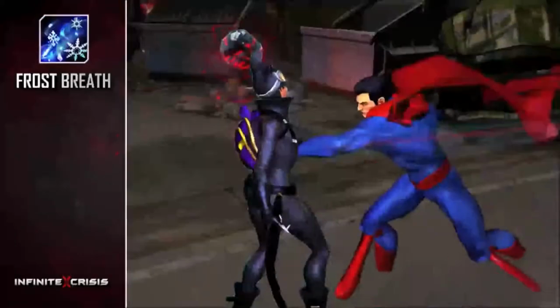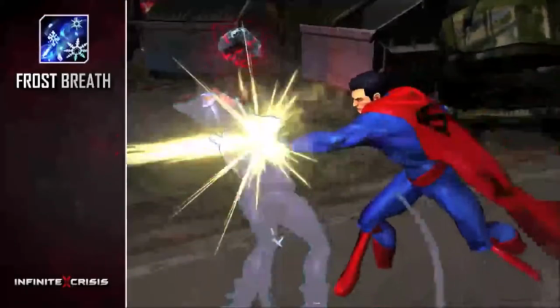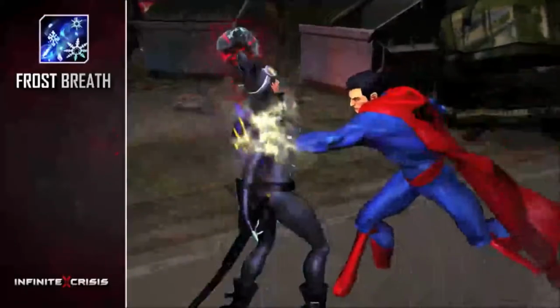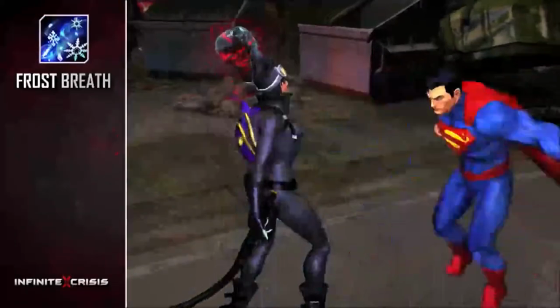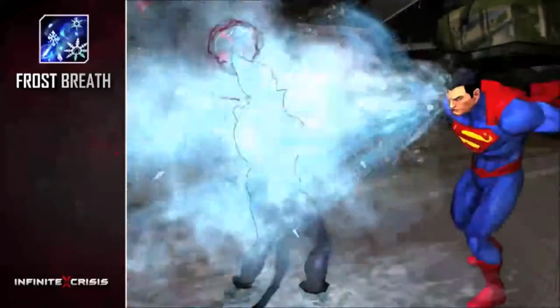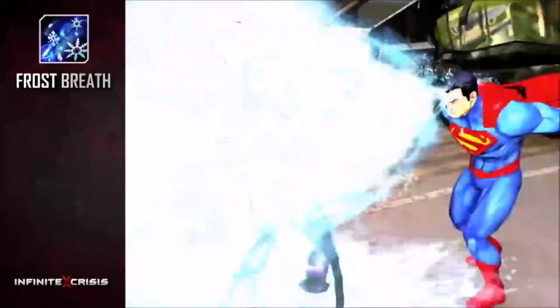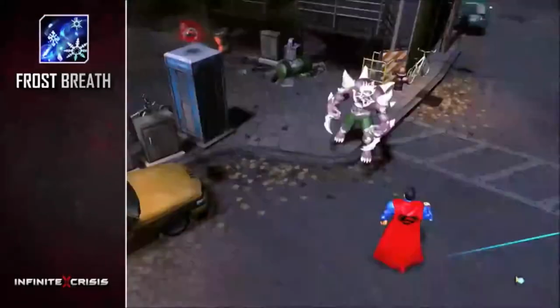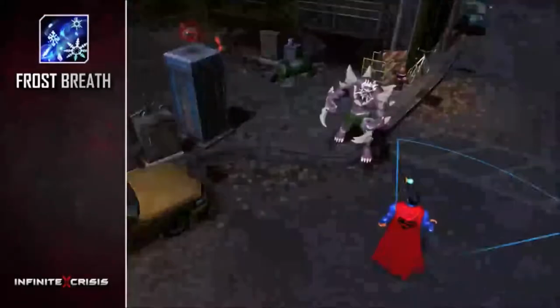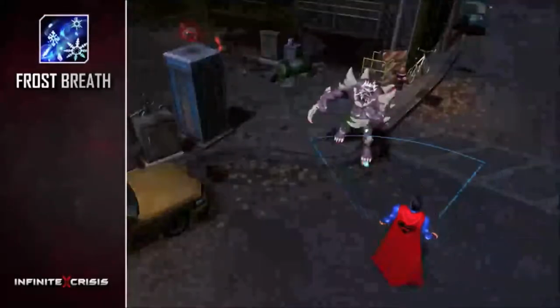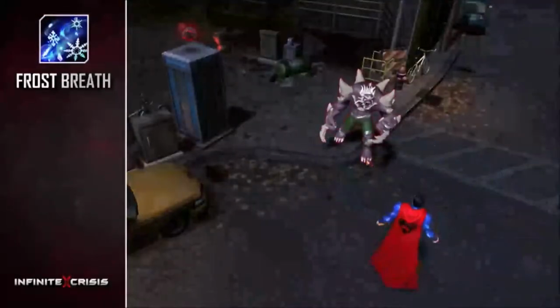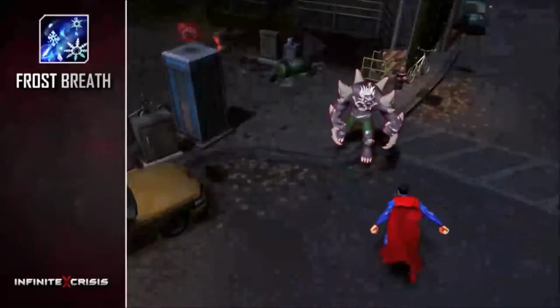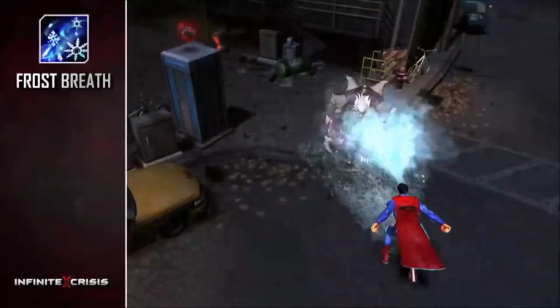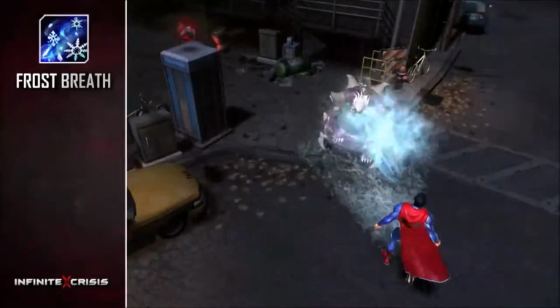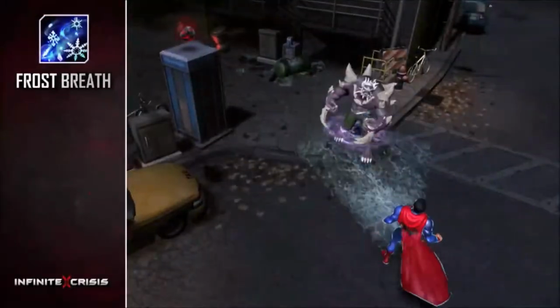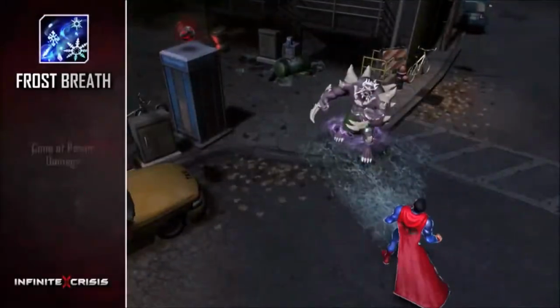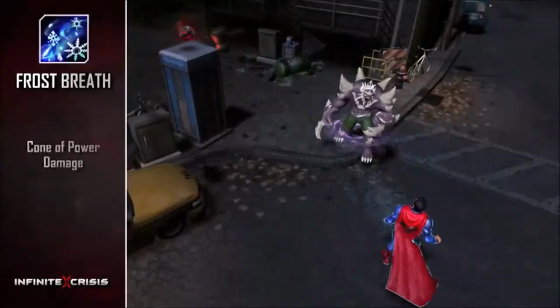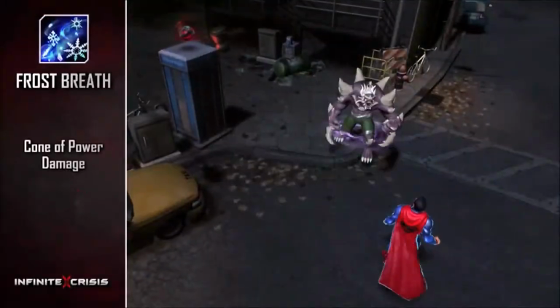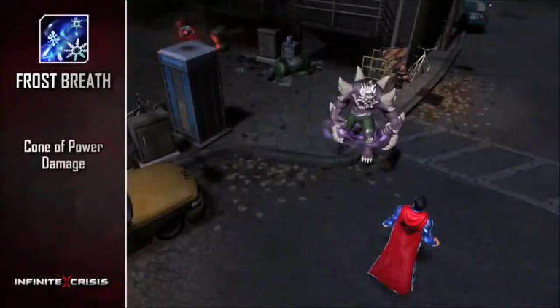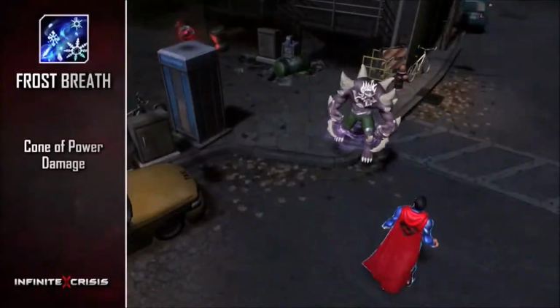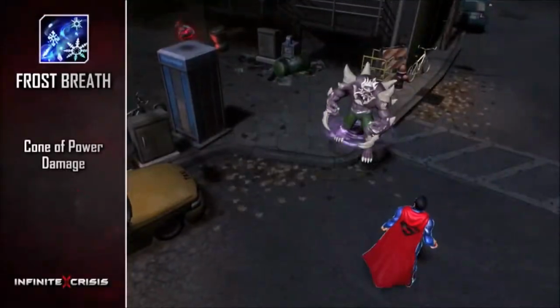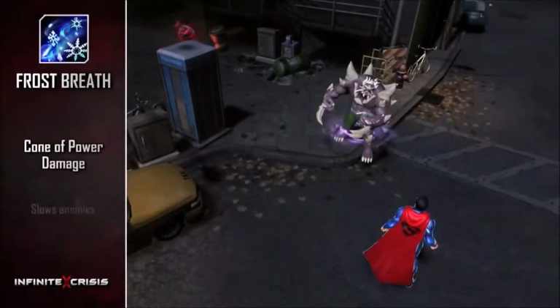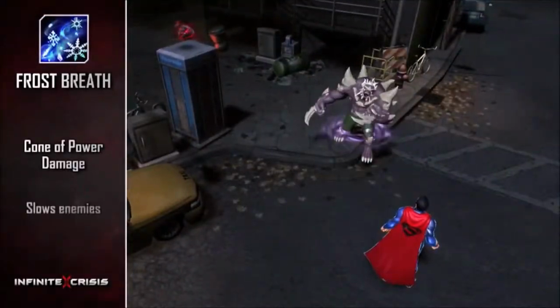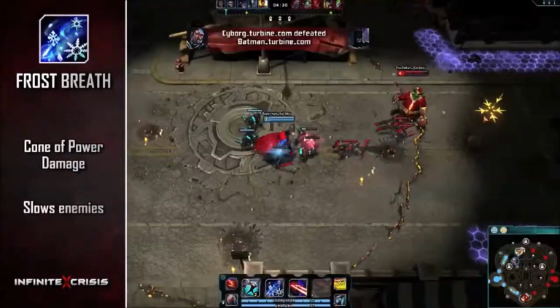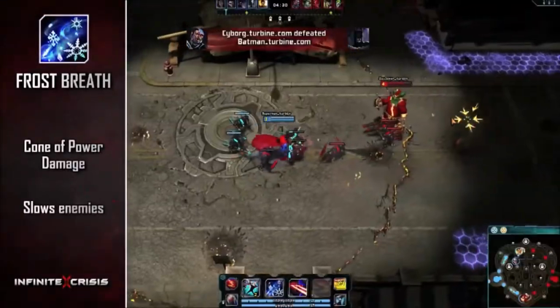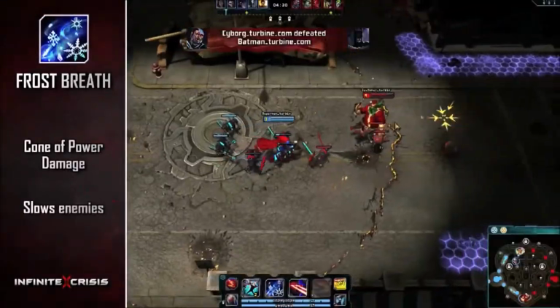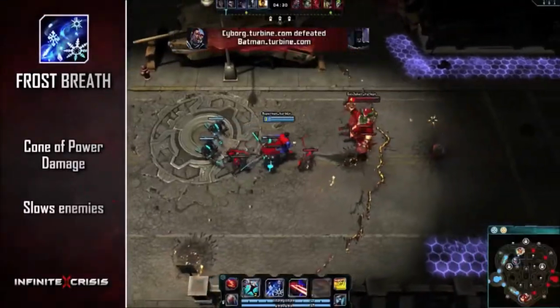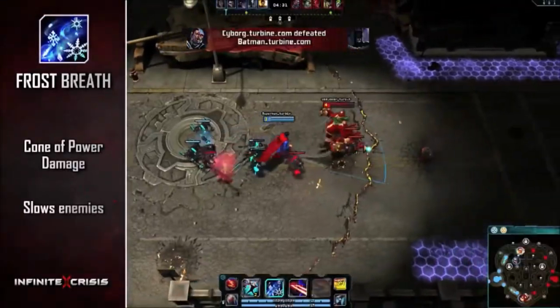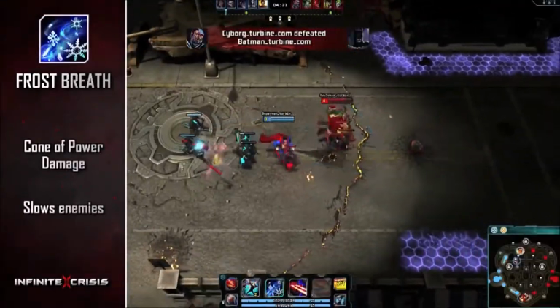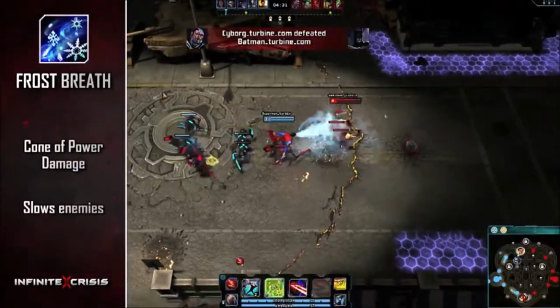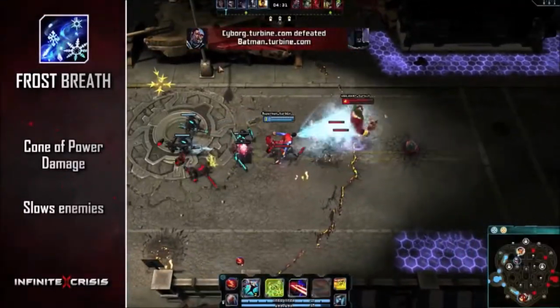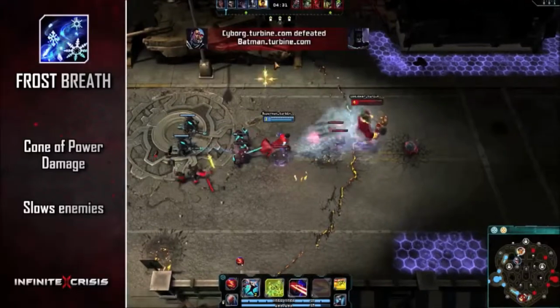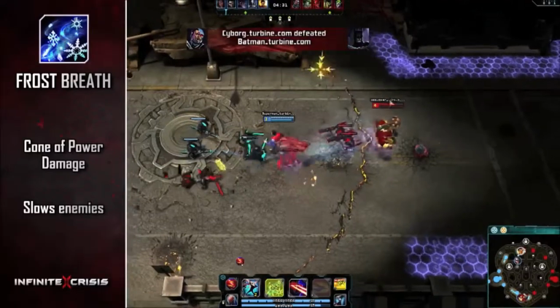Use Frost Breath to exhale a frosty cone of power damage that slows enemies for a short time.